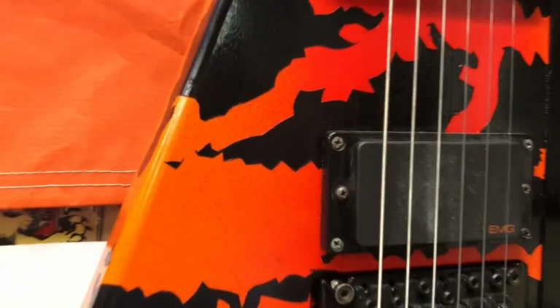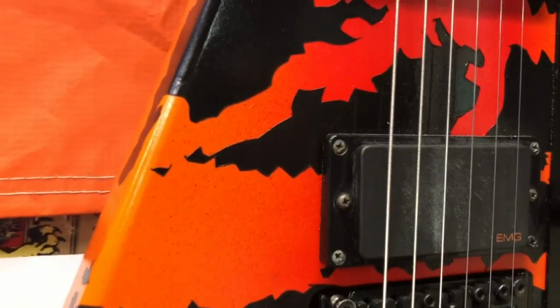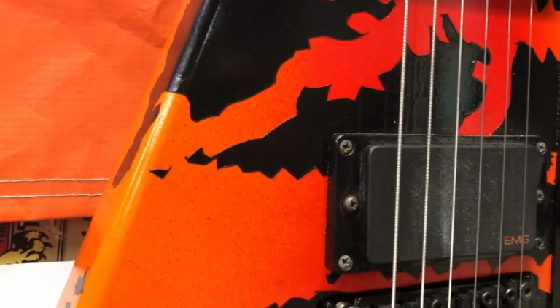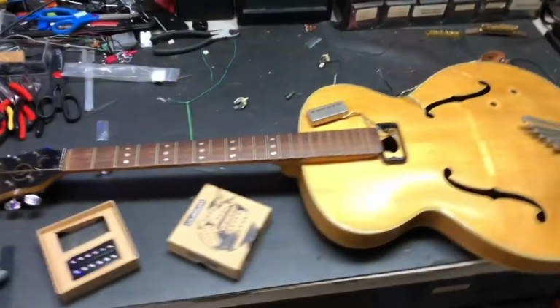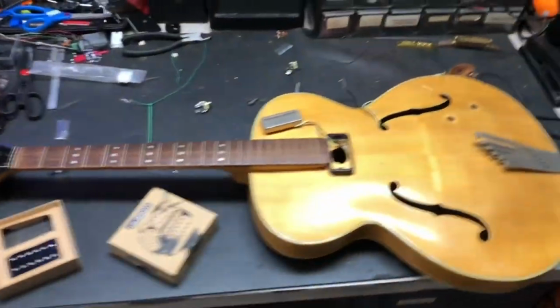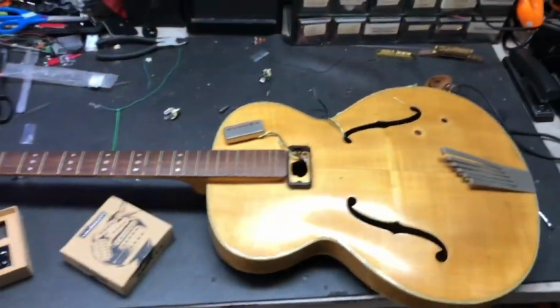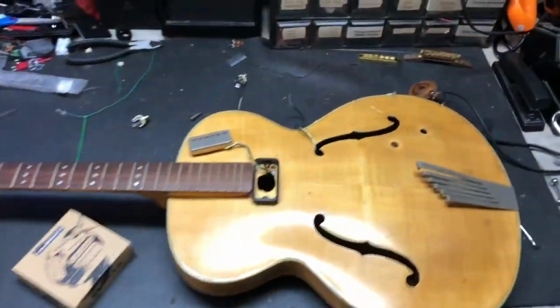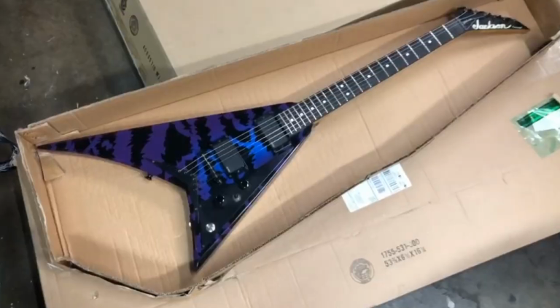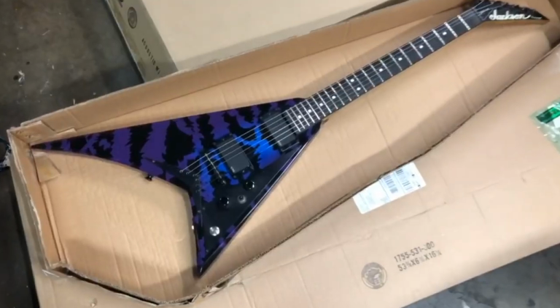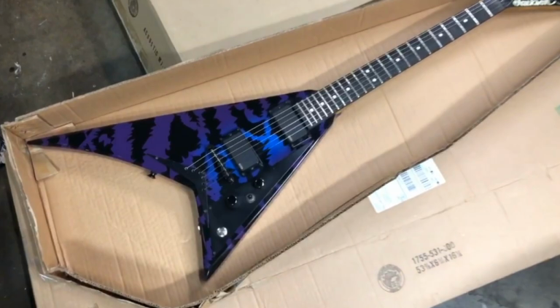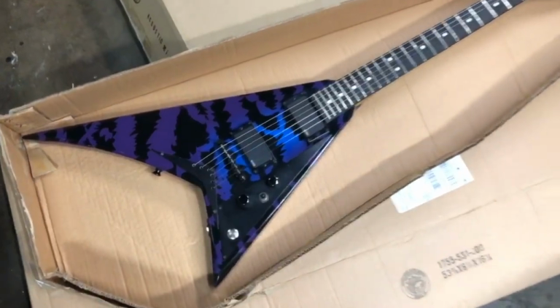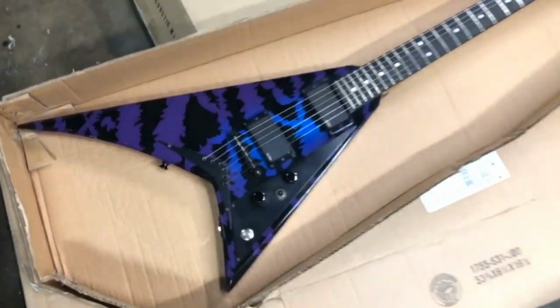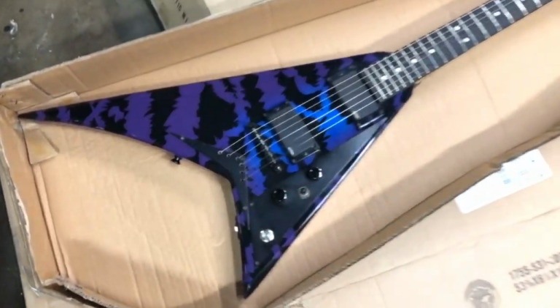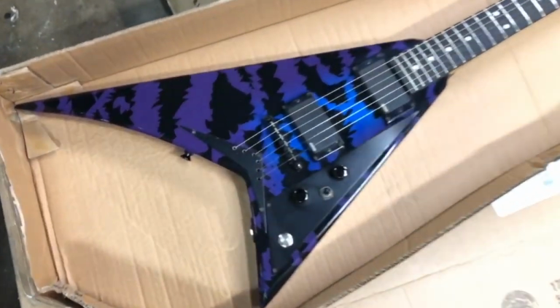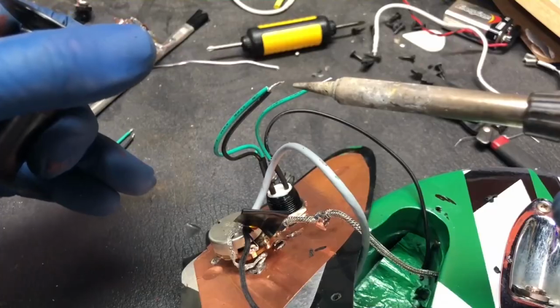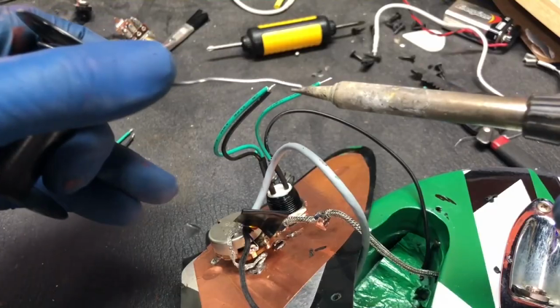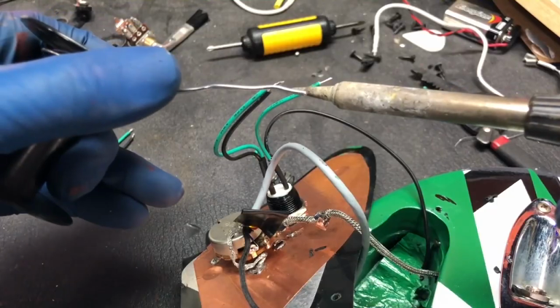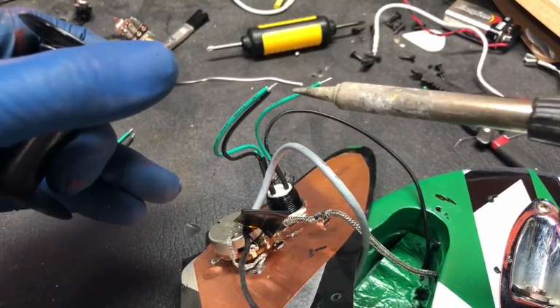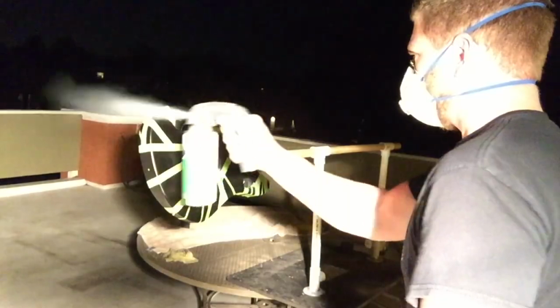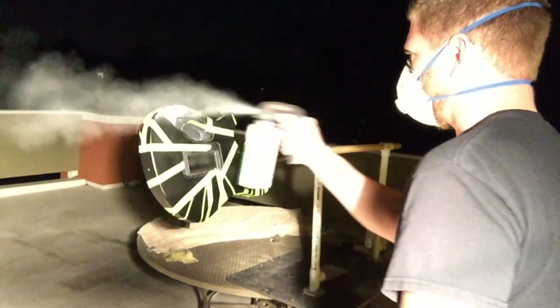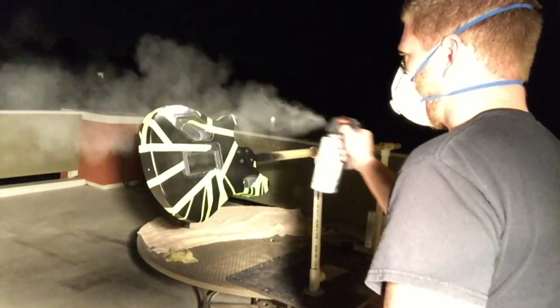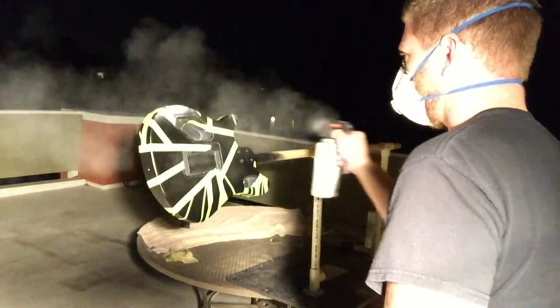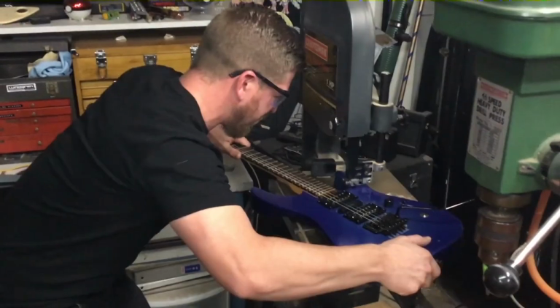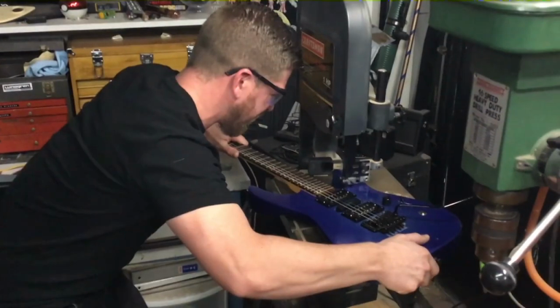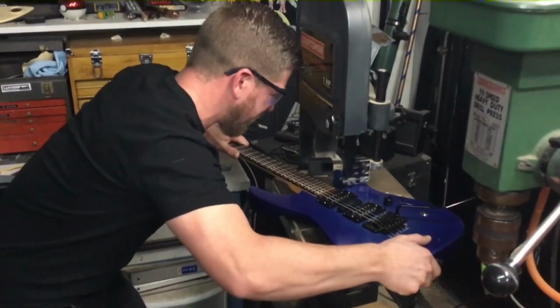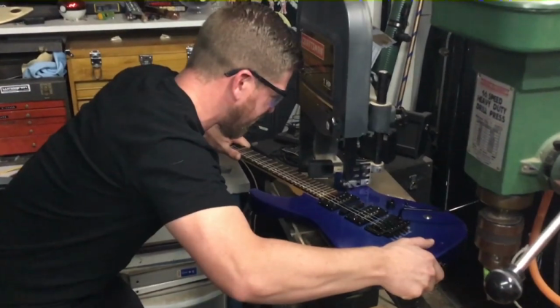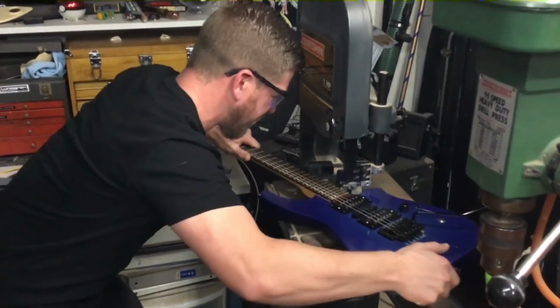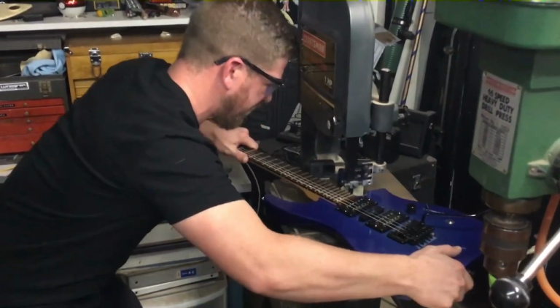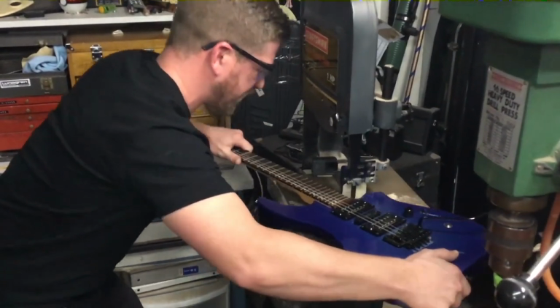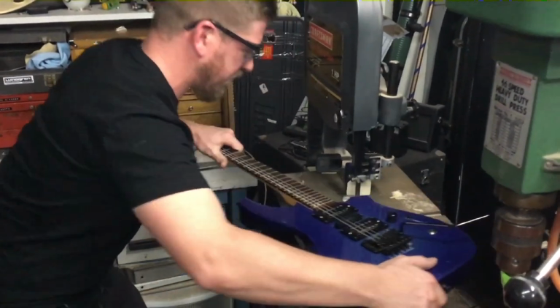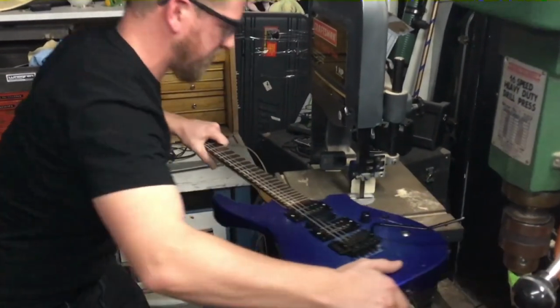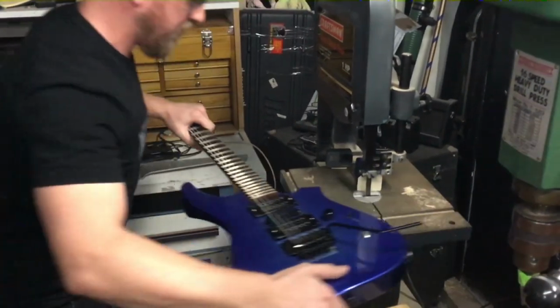I'll be searching everywhere for used gear that I can re-fret, re-wire, re-paint — whatever it takes to make it a real shredder. This is Trash to Thrash.